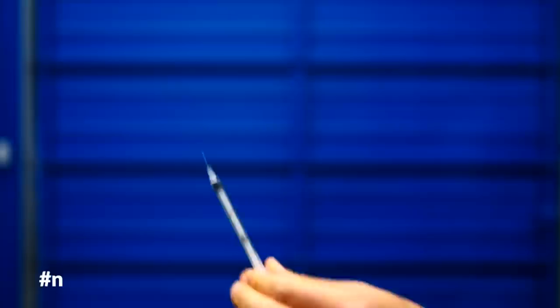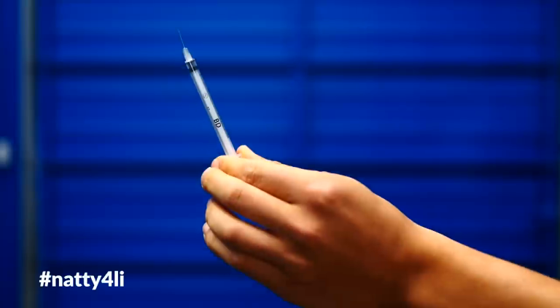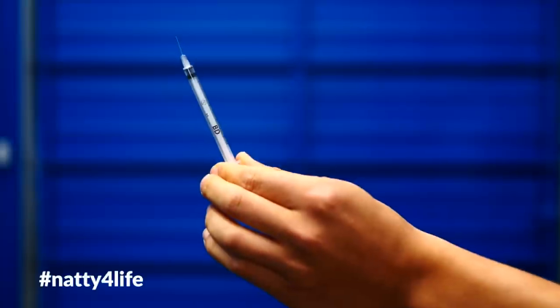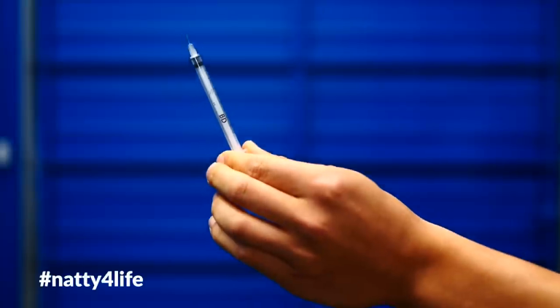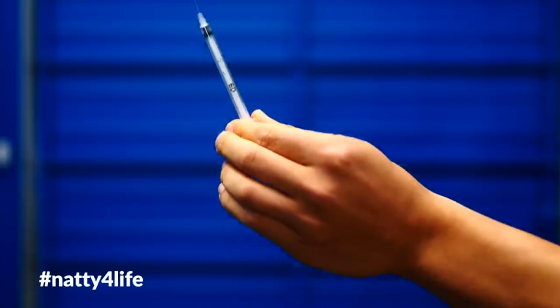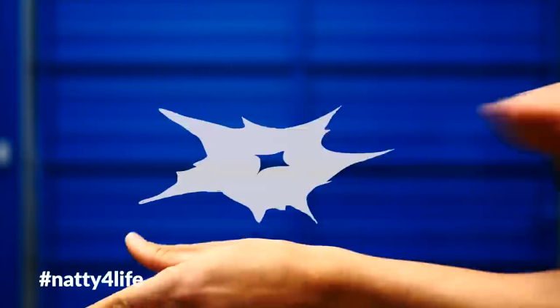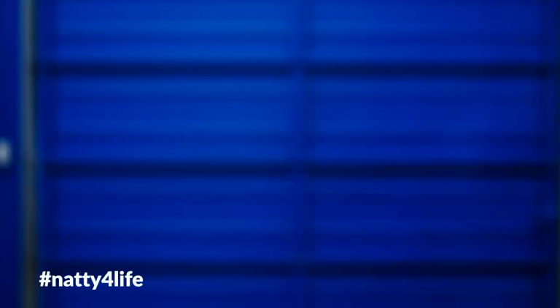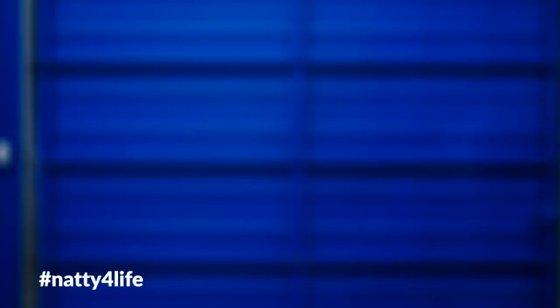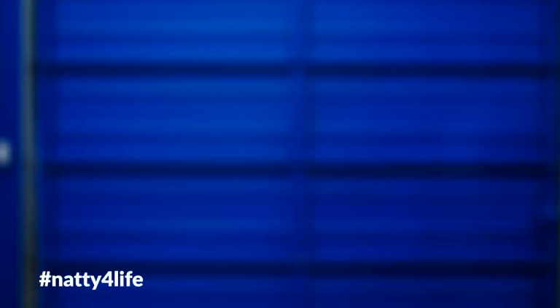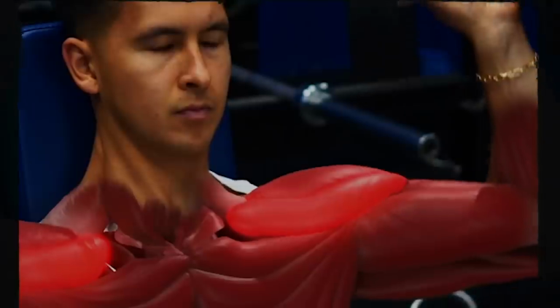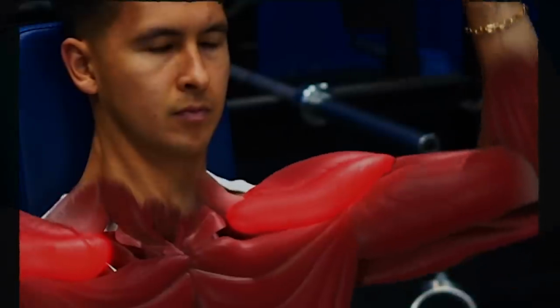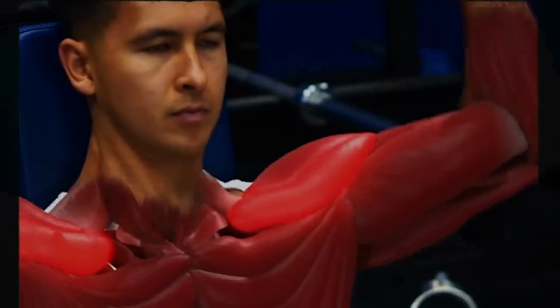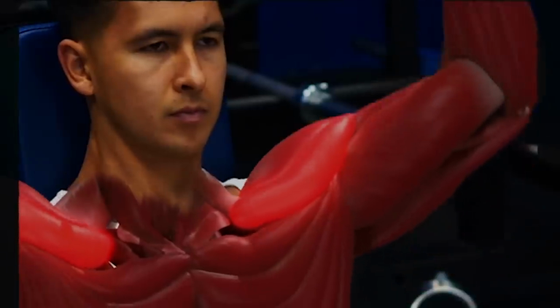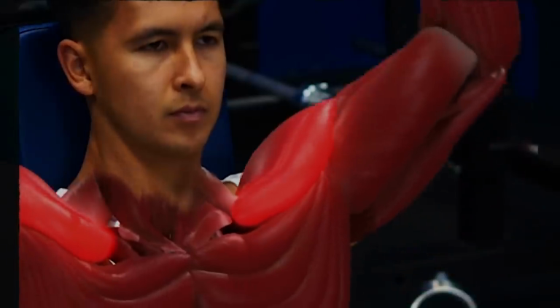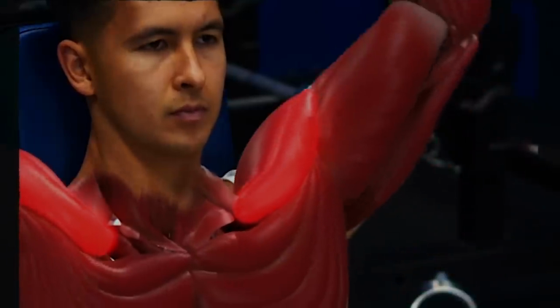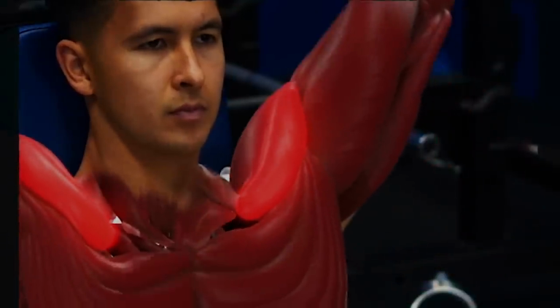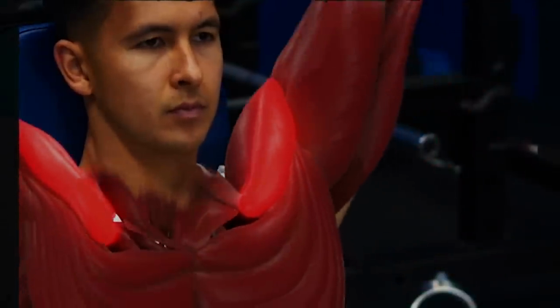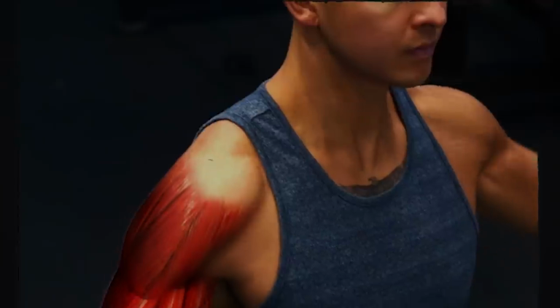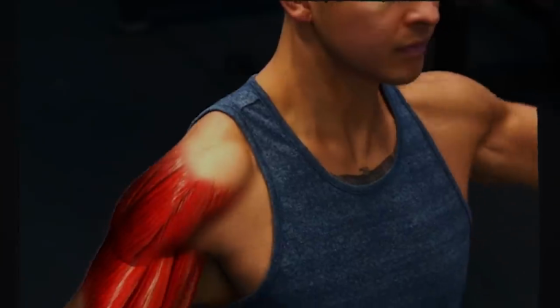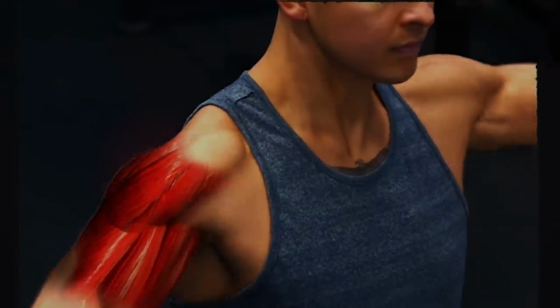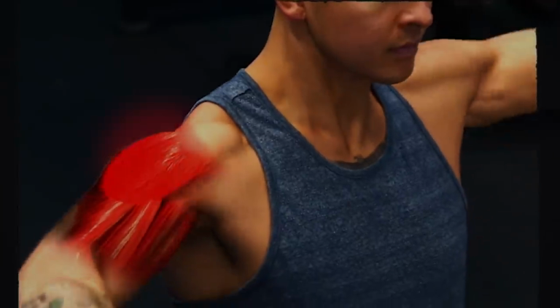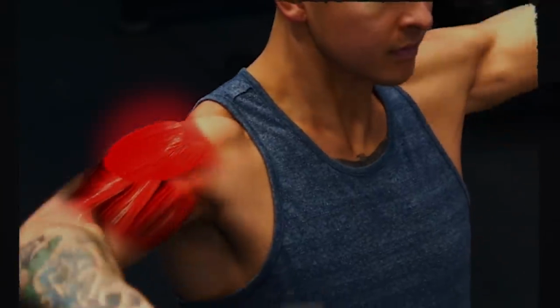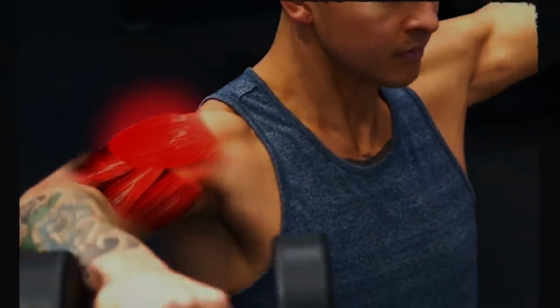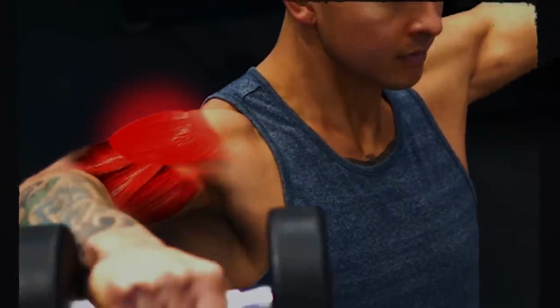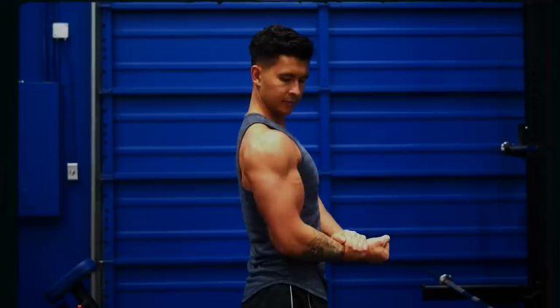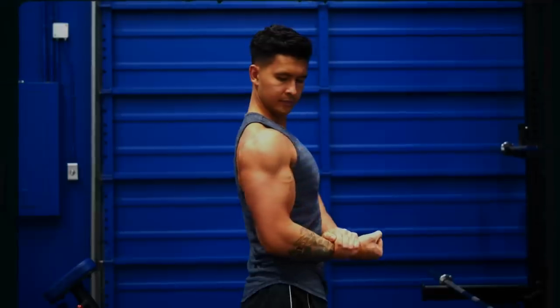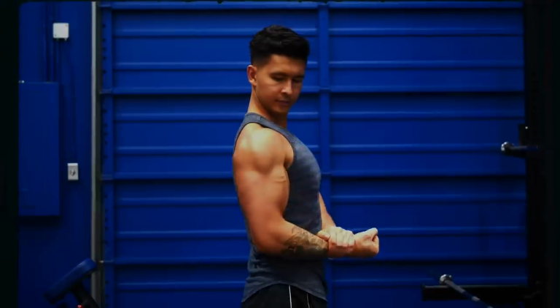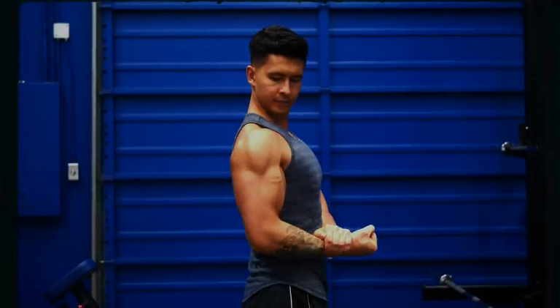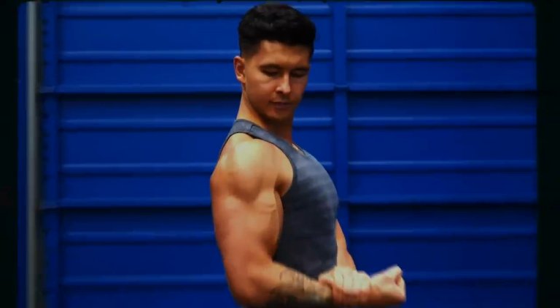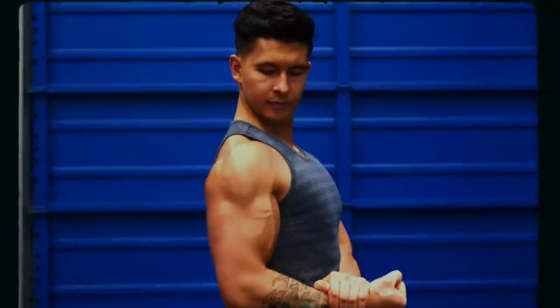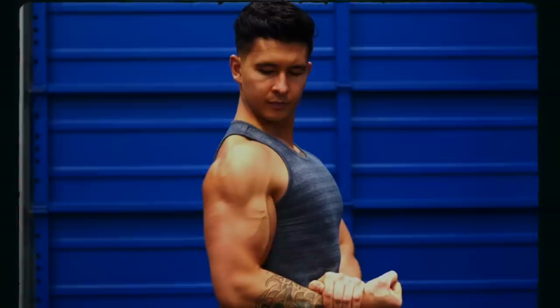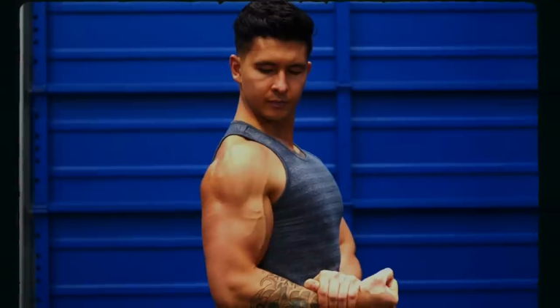I didn't use any of this, either. I followed a simple, science-based workout that's worked better than anything I've tried in the past.